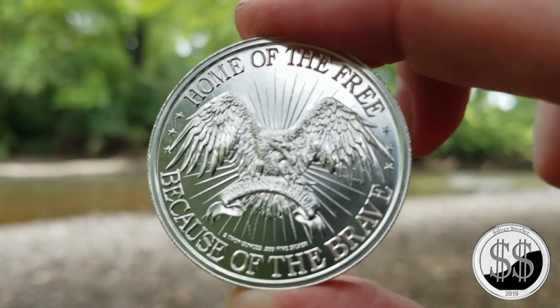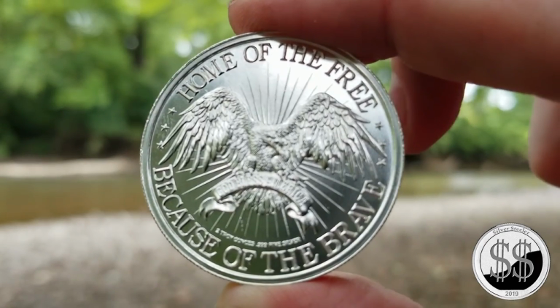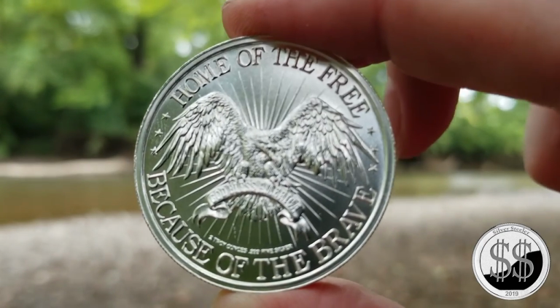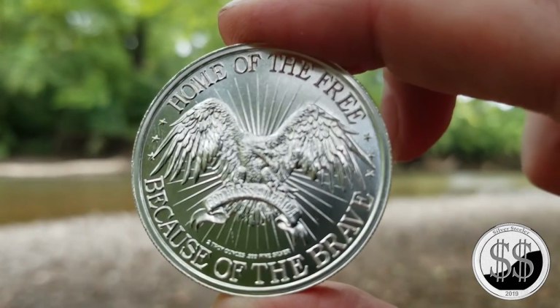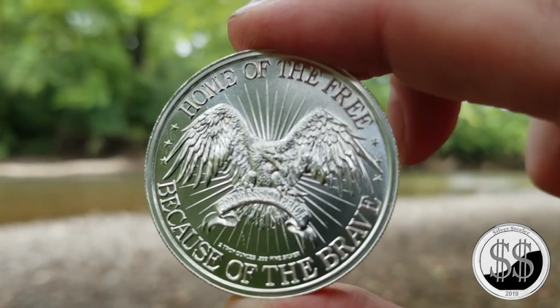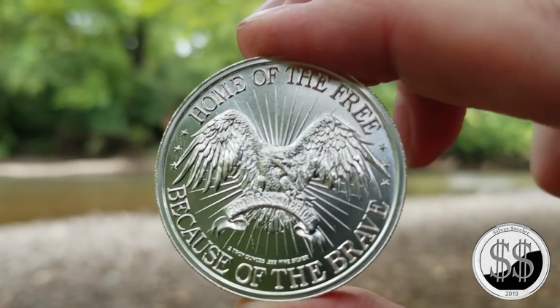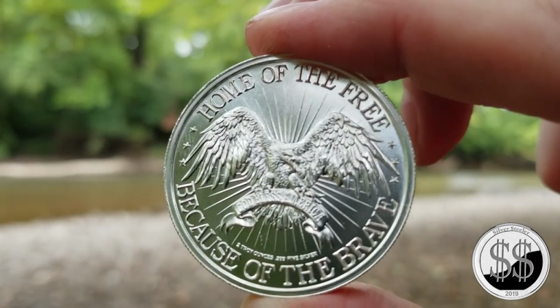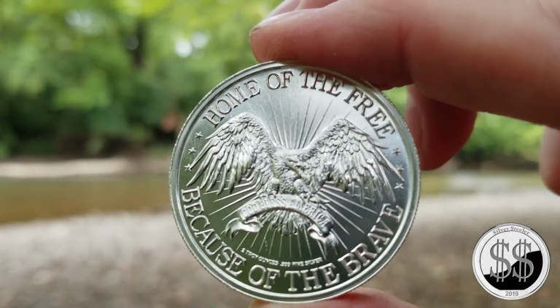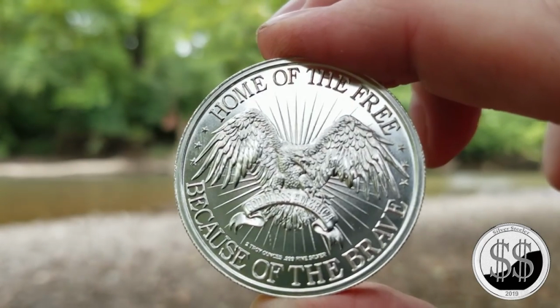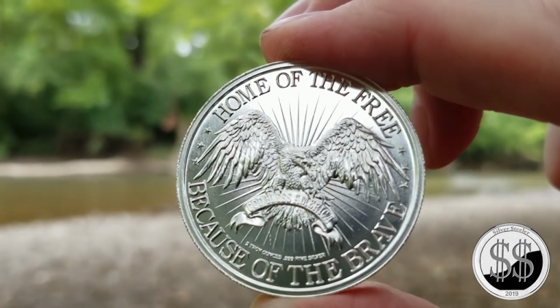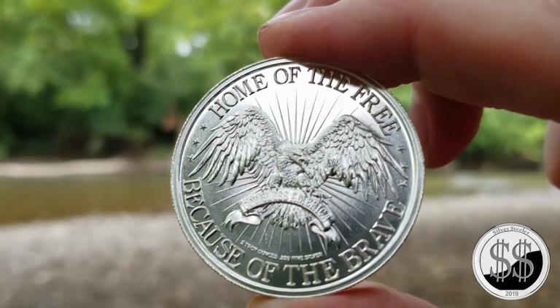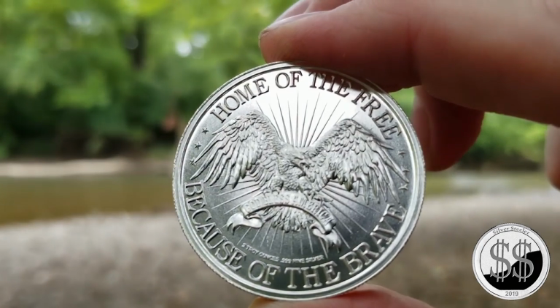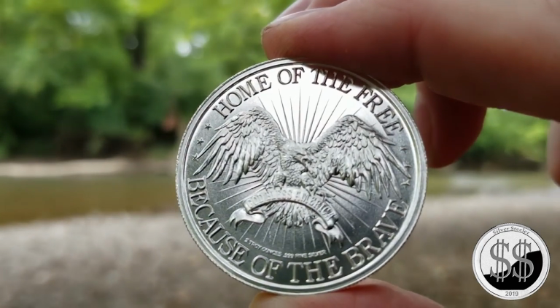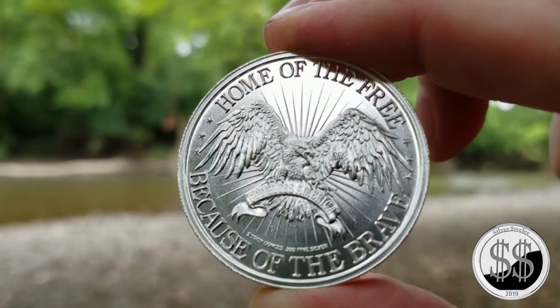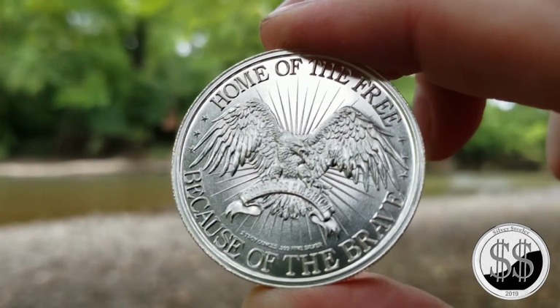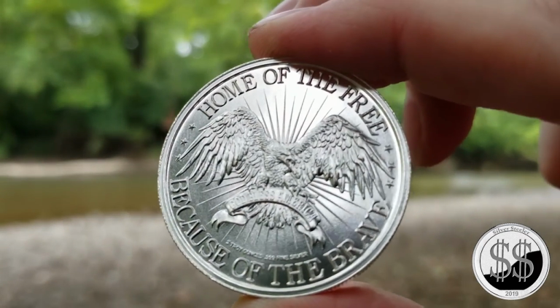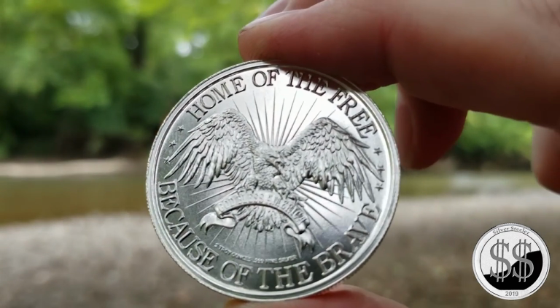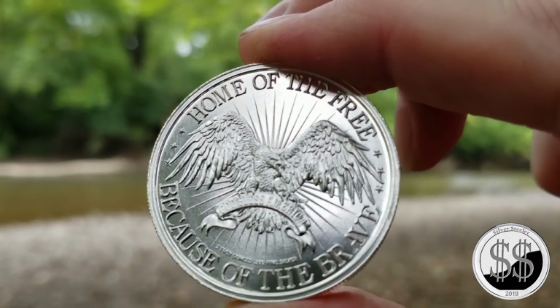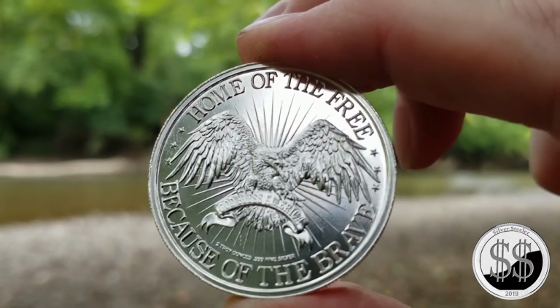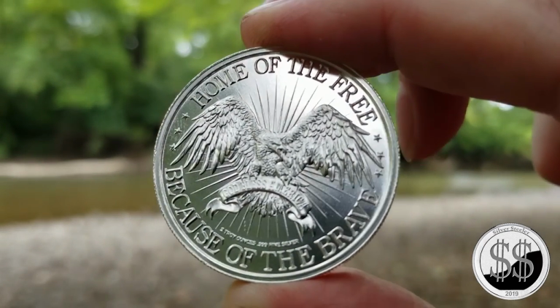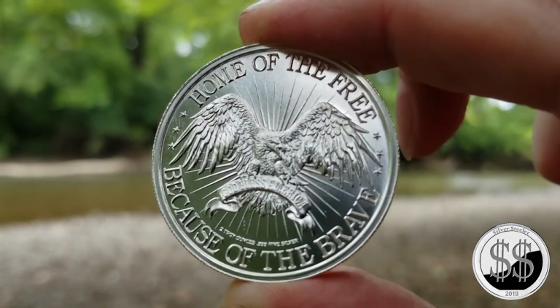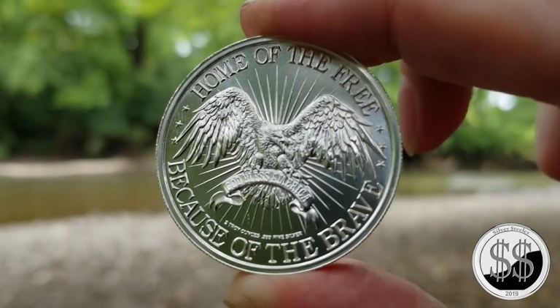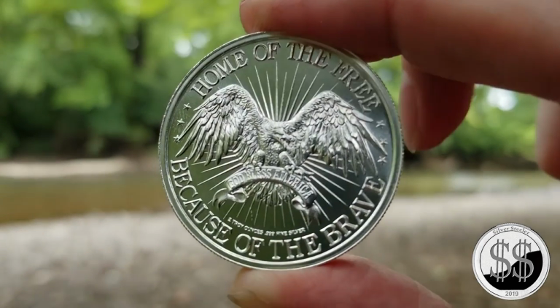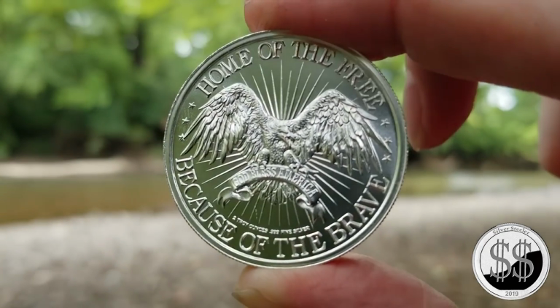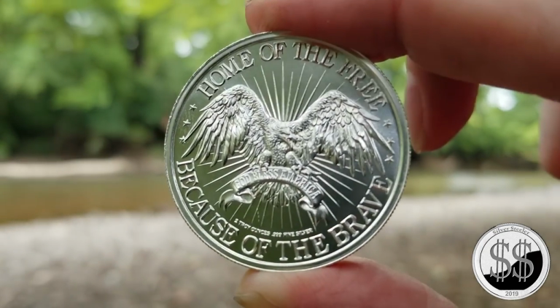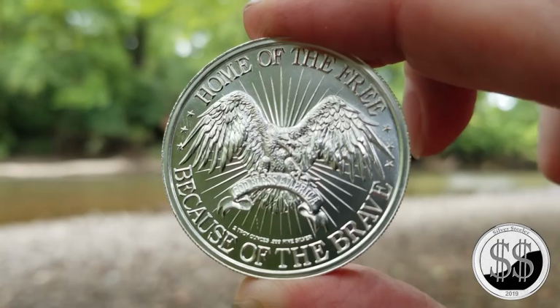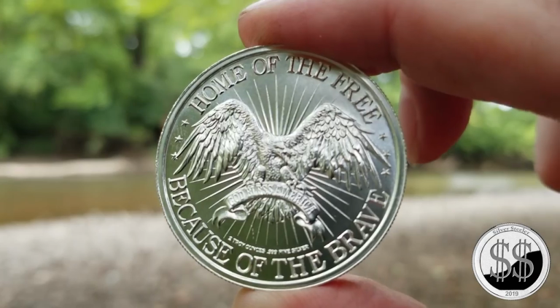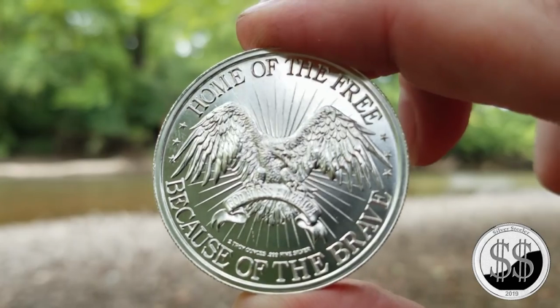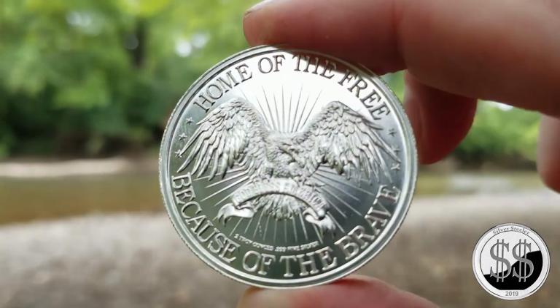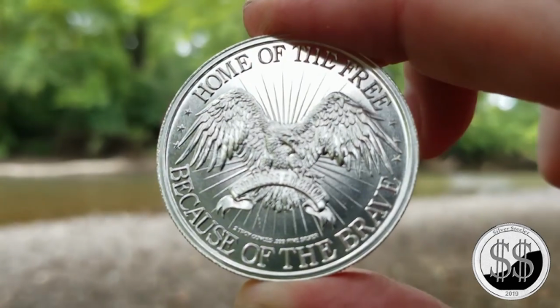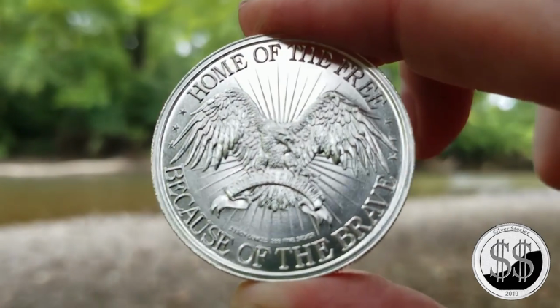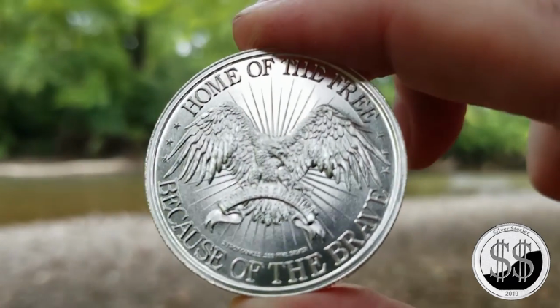I love both sides. Sometimes I only like one side of the coin, but on this one I really like them both.